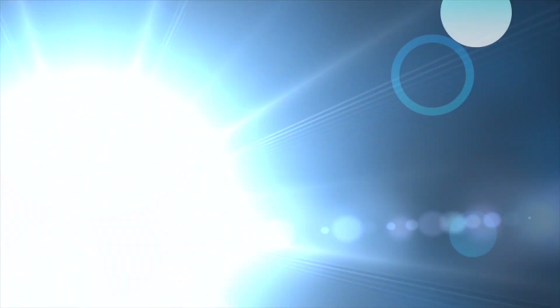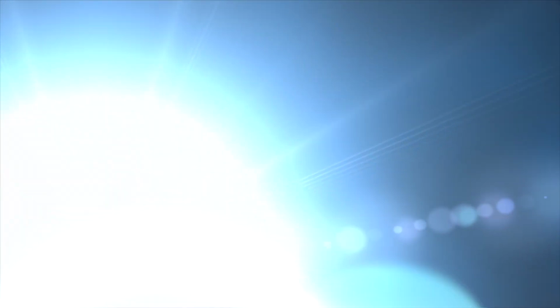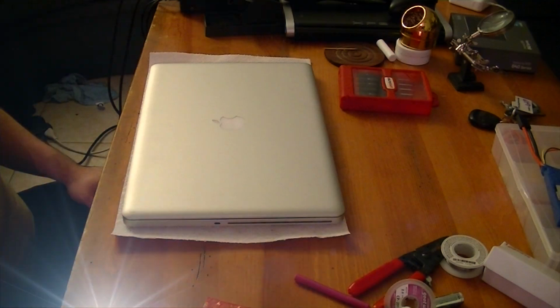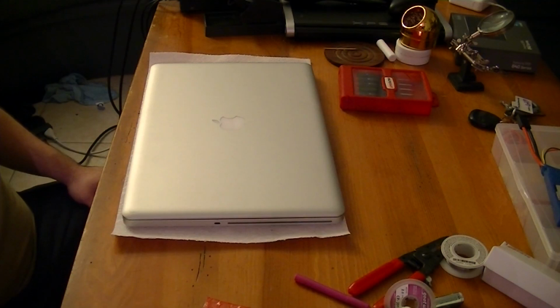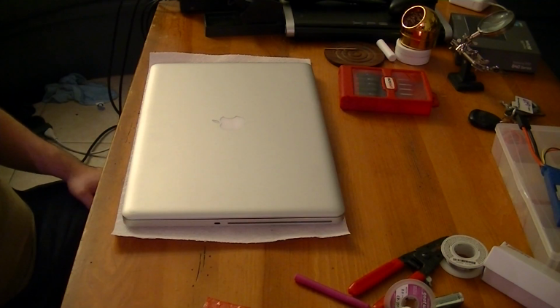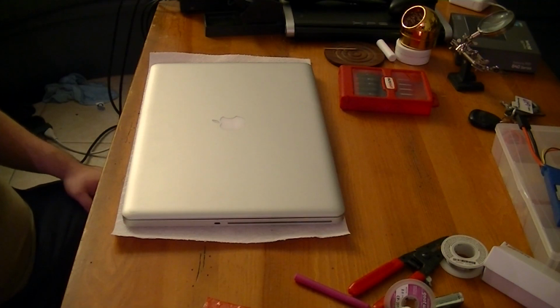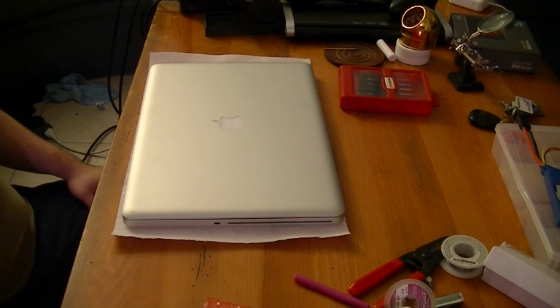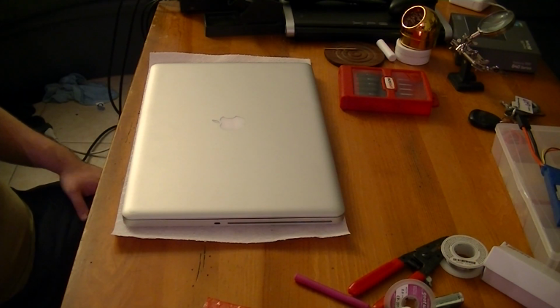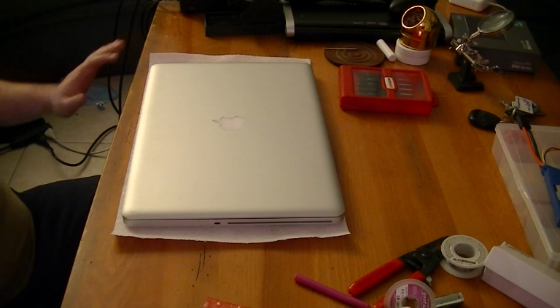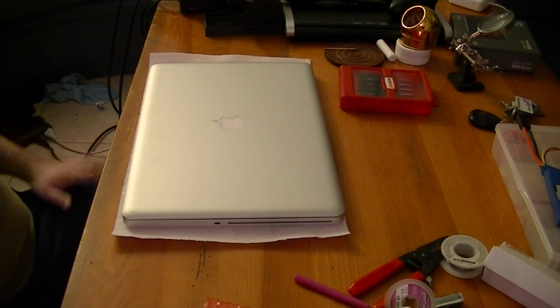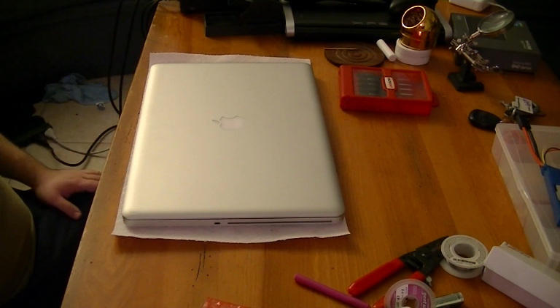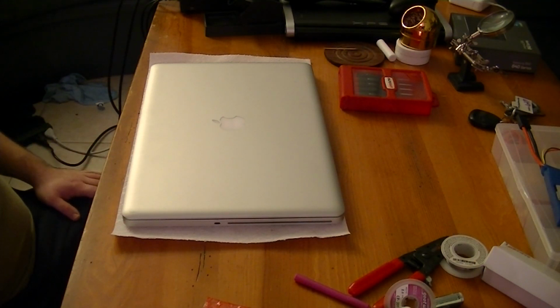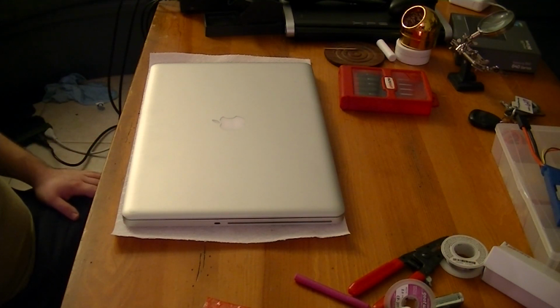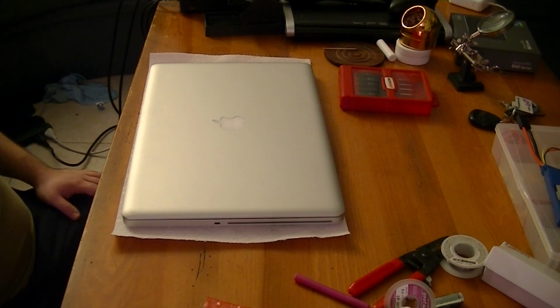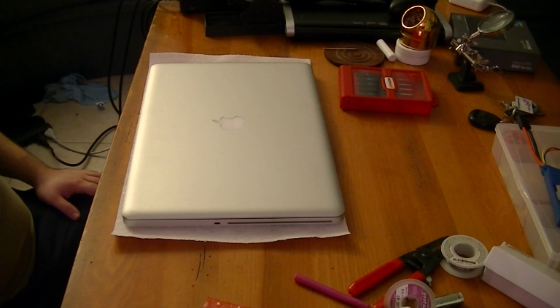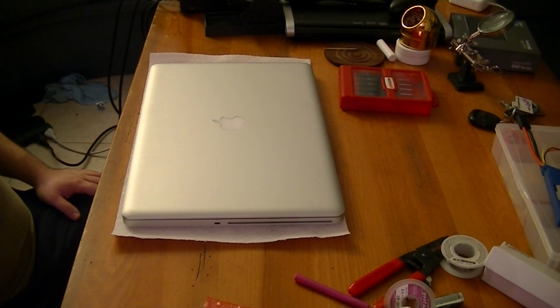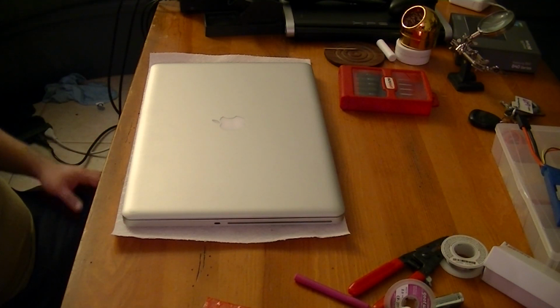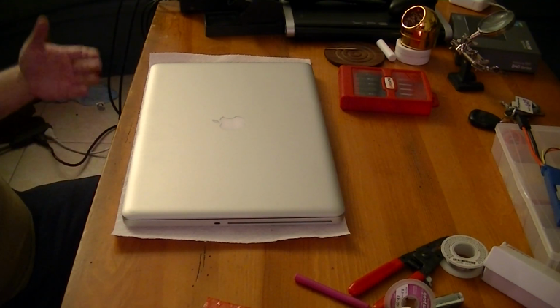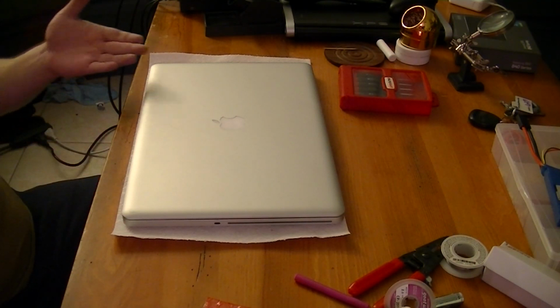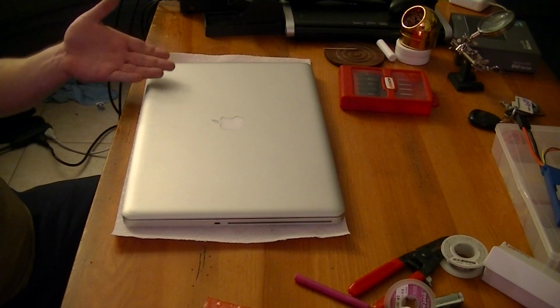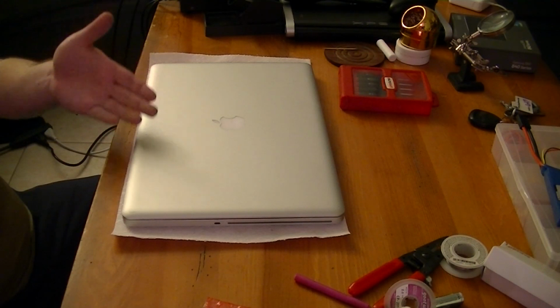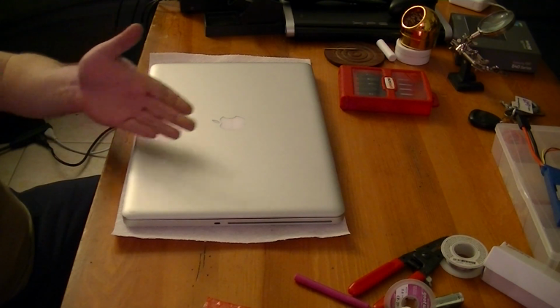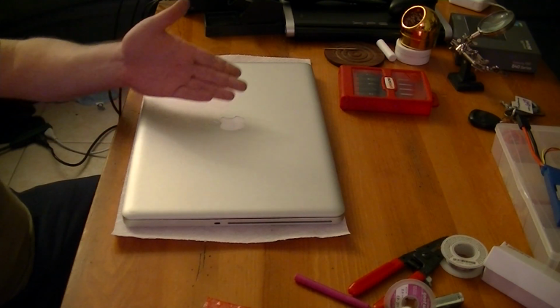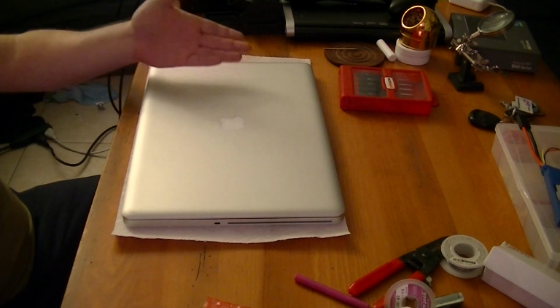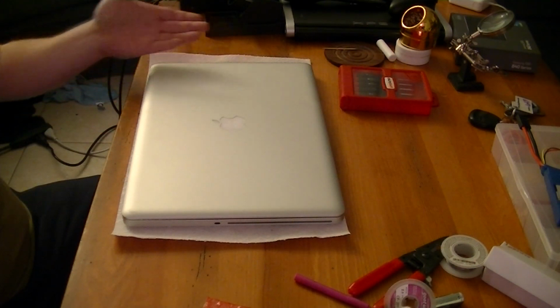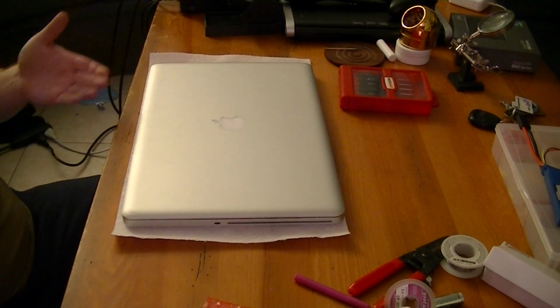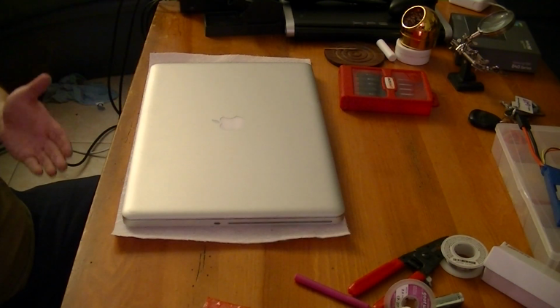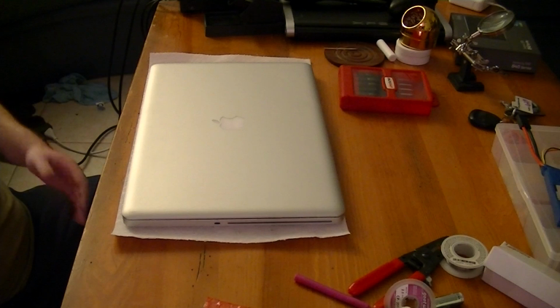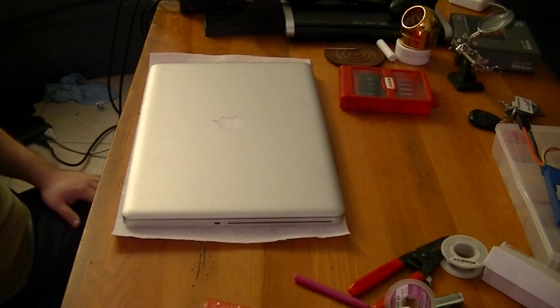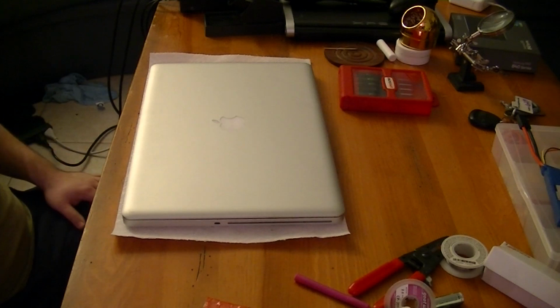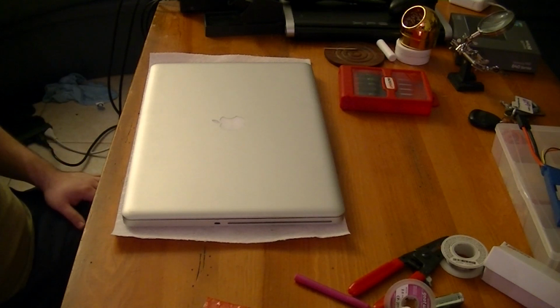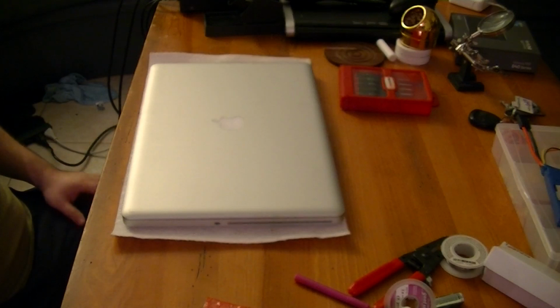Hey guys, Dower here with another tech video. I'm going to be installing an SSD into my 17-inch late 2011 MacBook Pro.